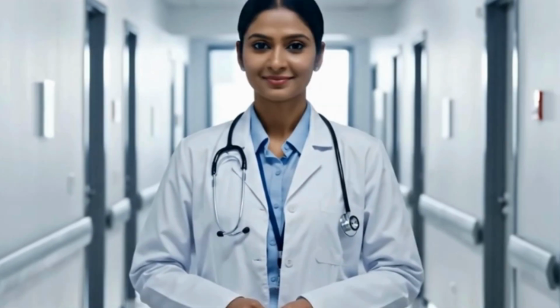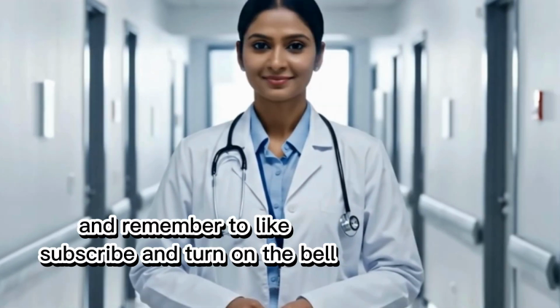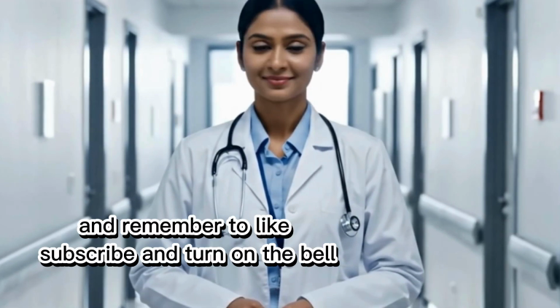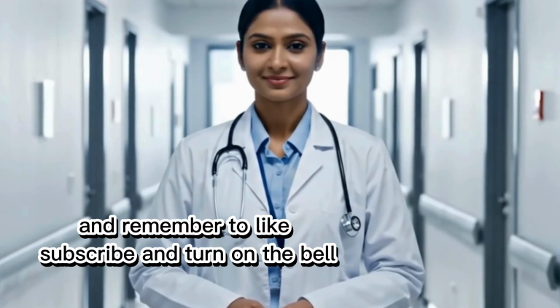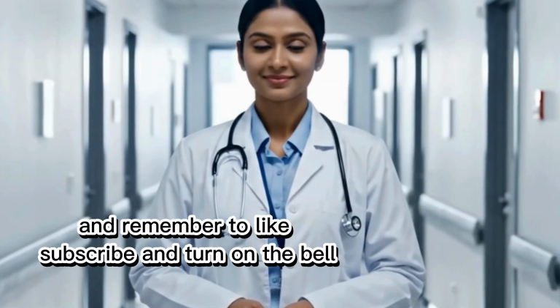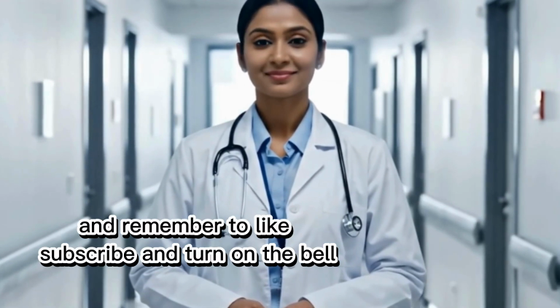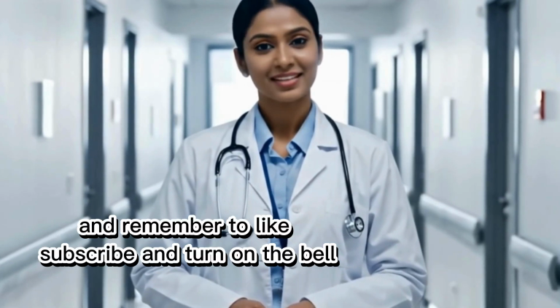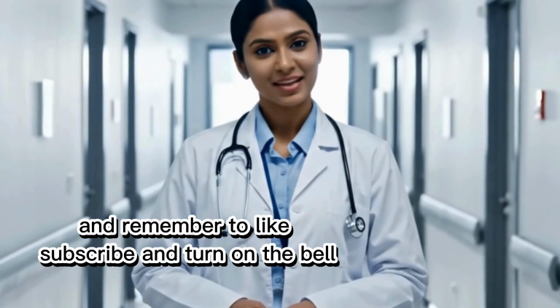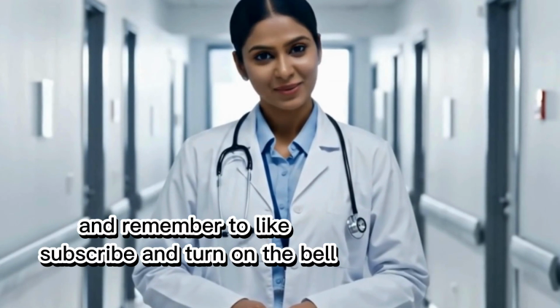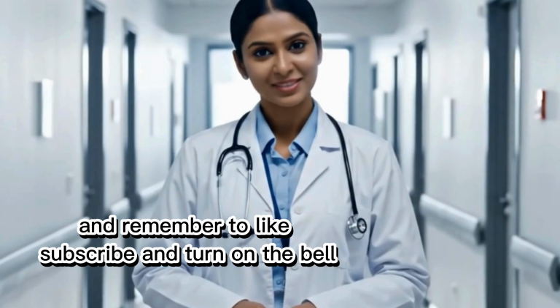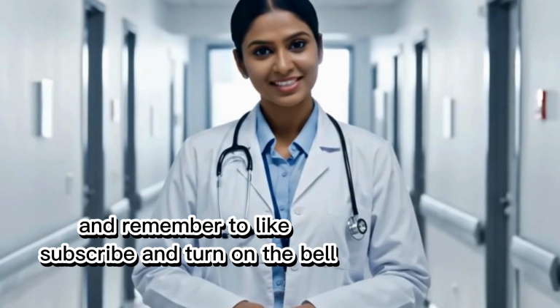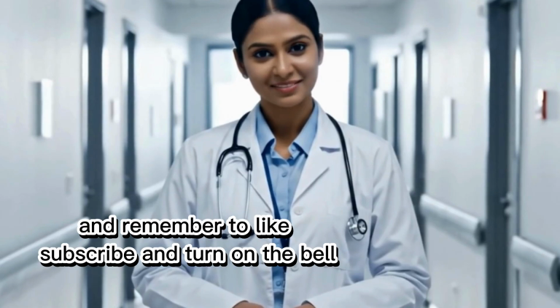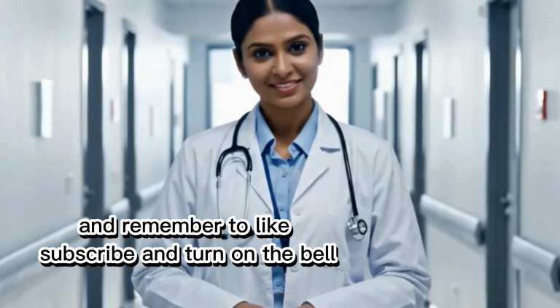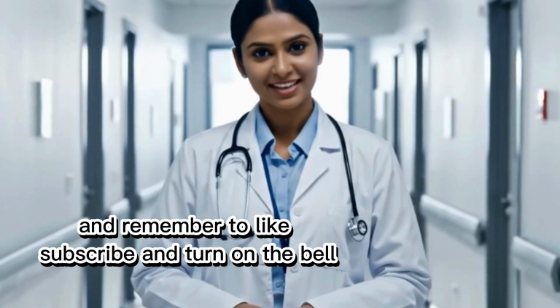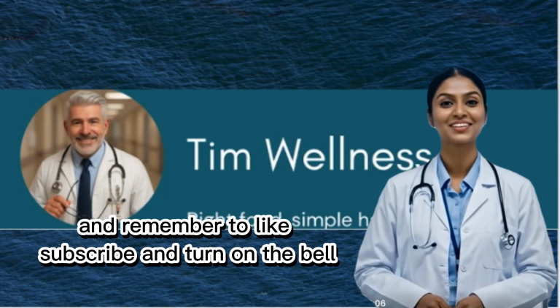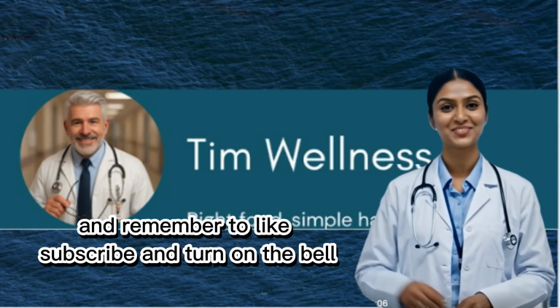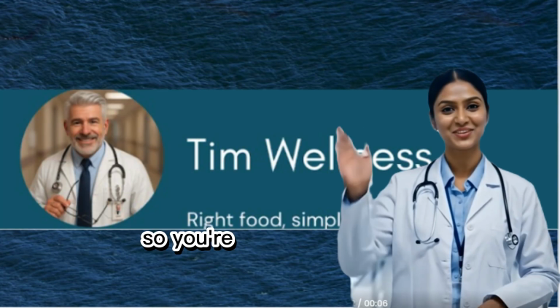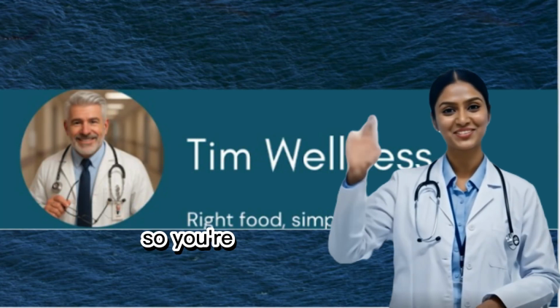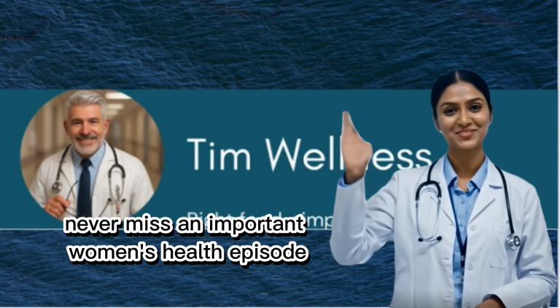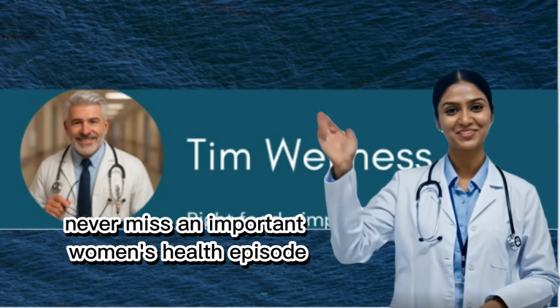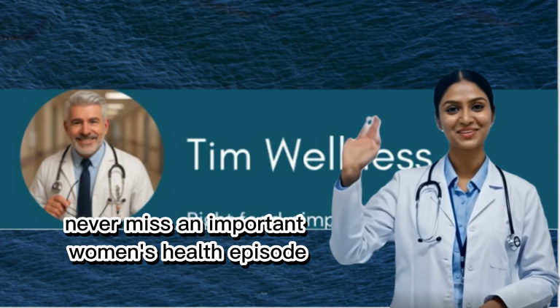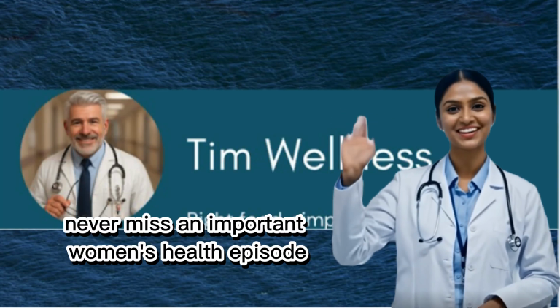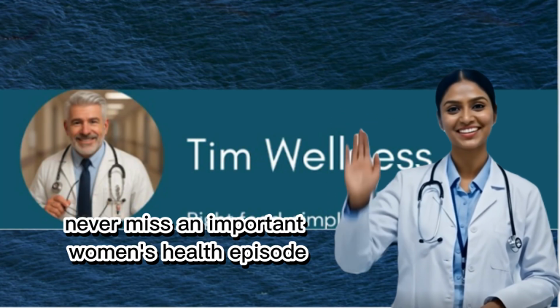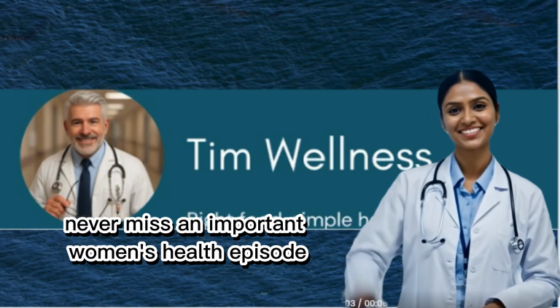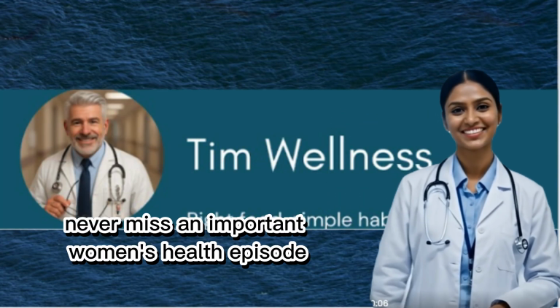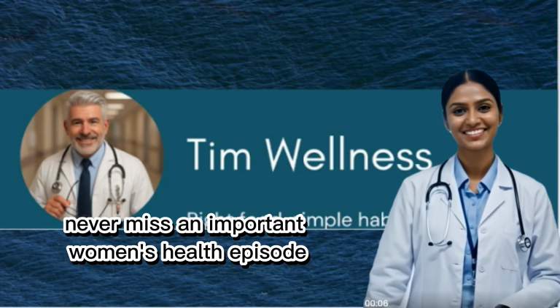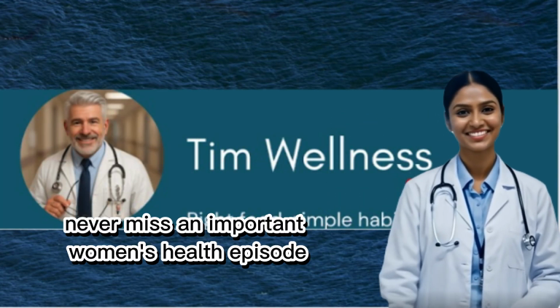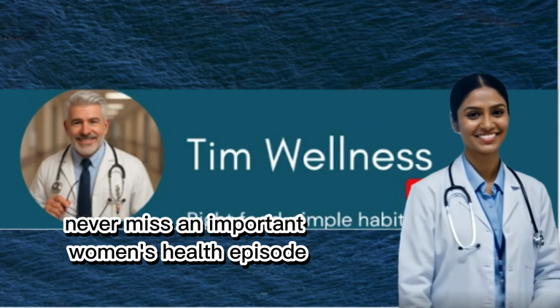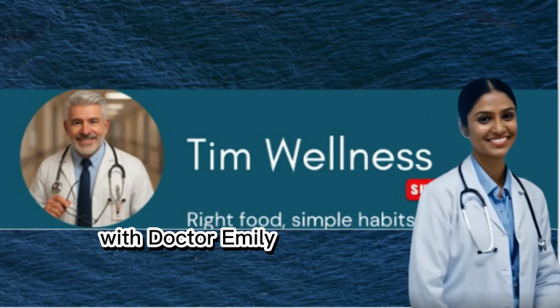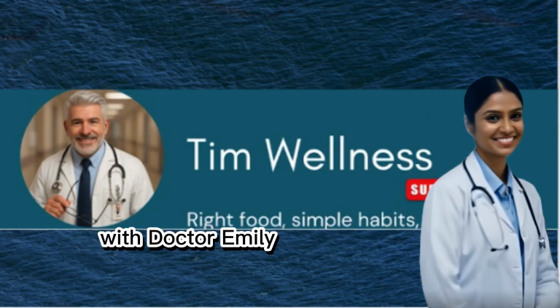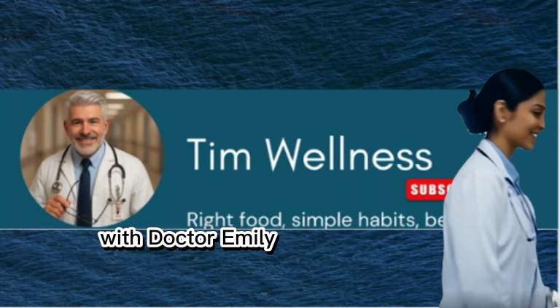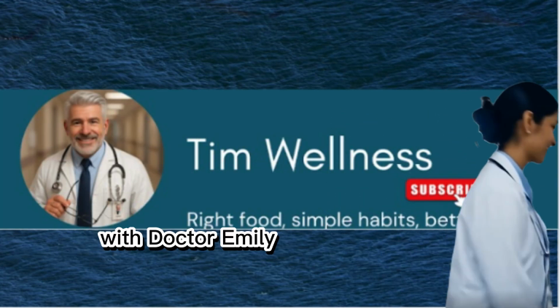And remember to like, subscribe, and turn on the bell so you never miss an important women's health episode with Dr. Emily.